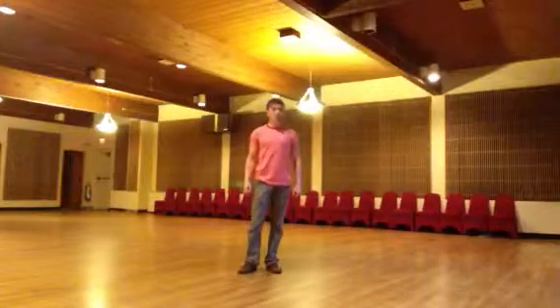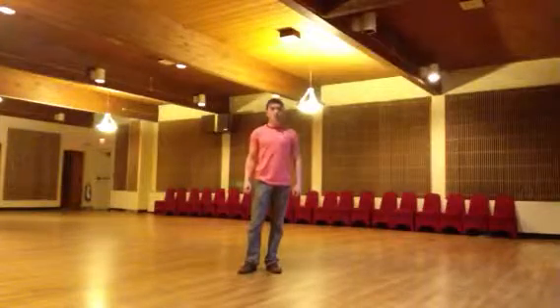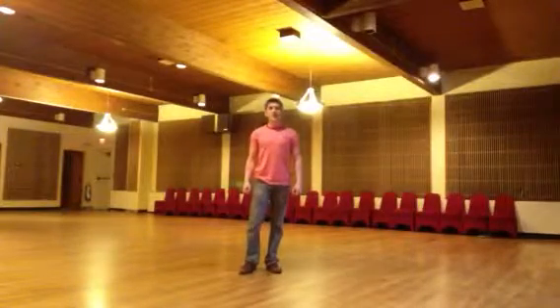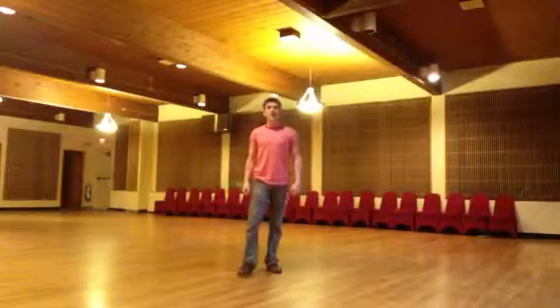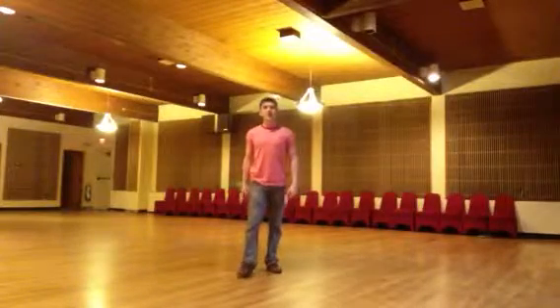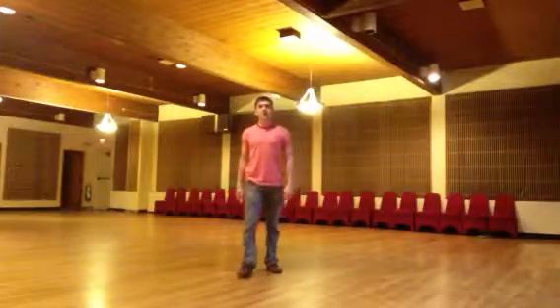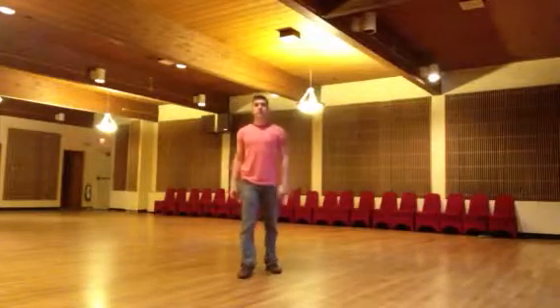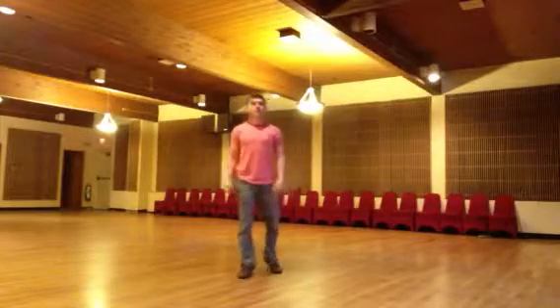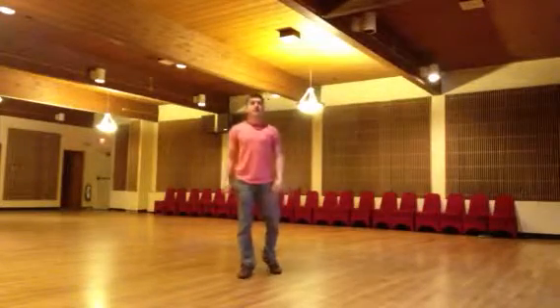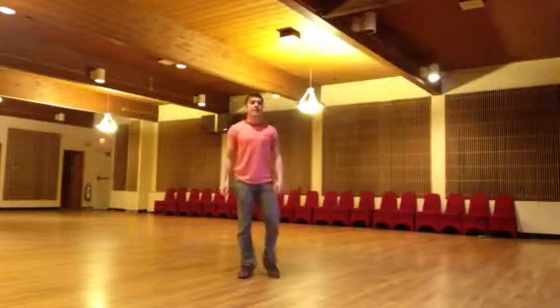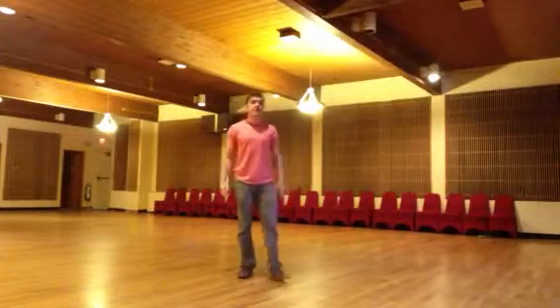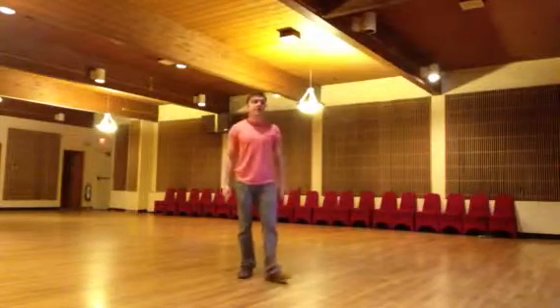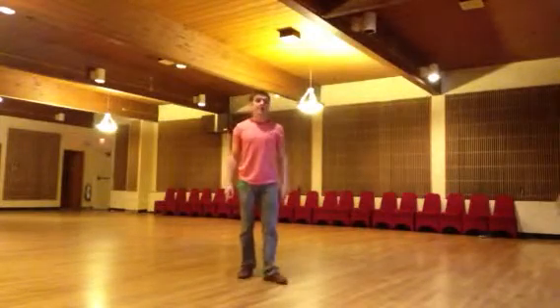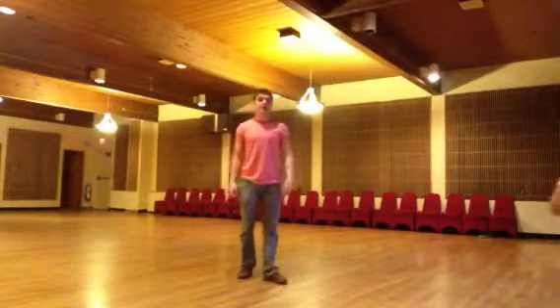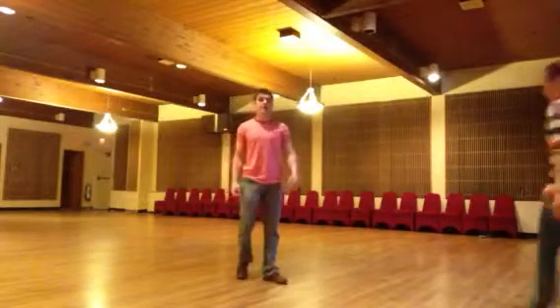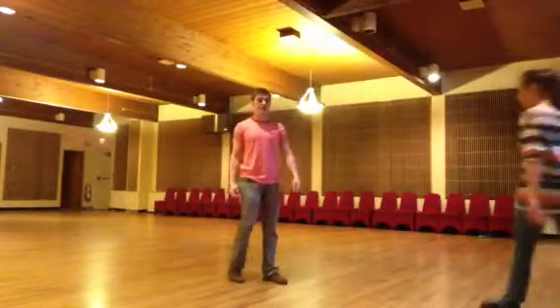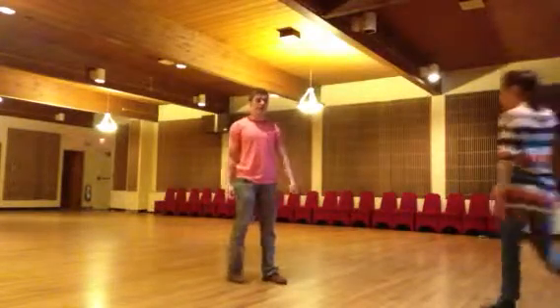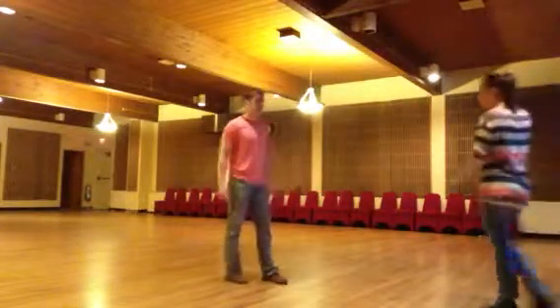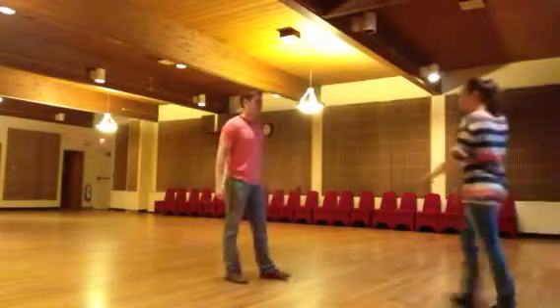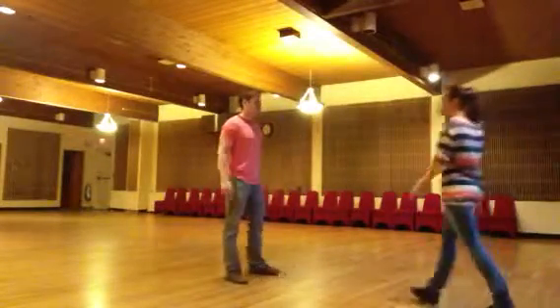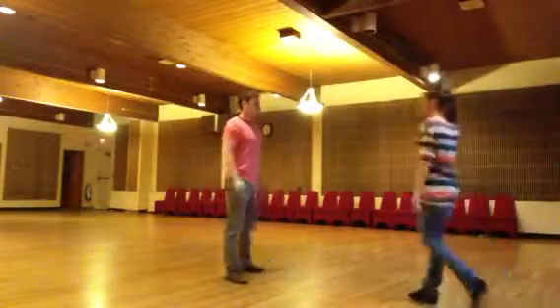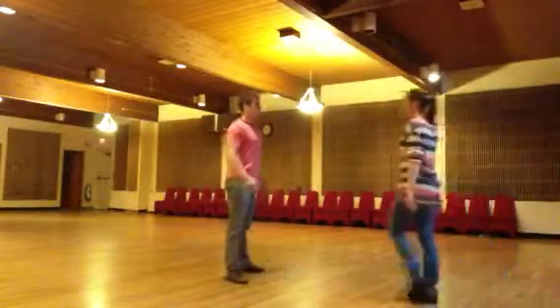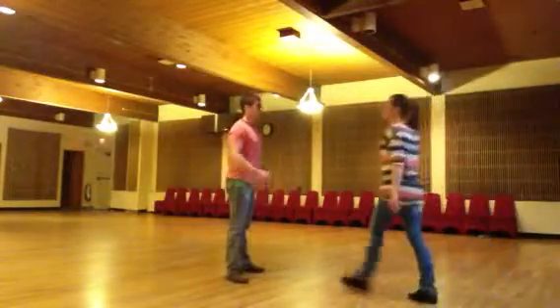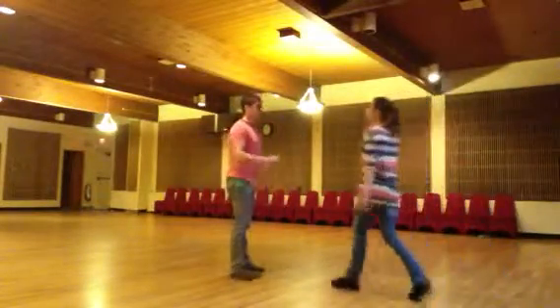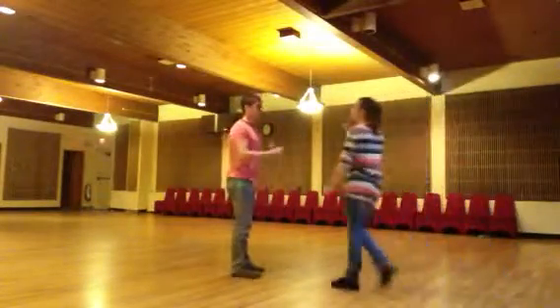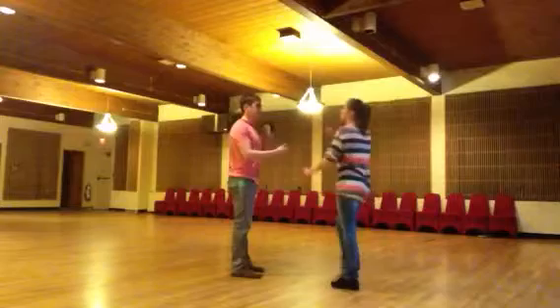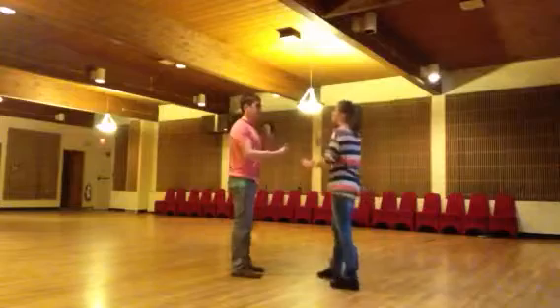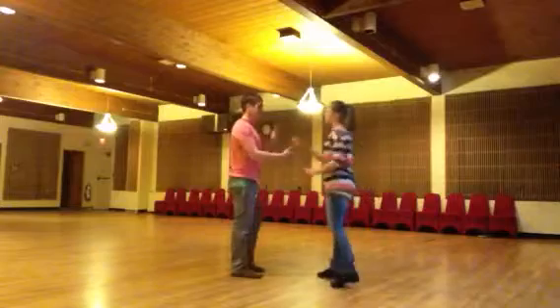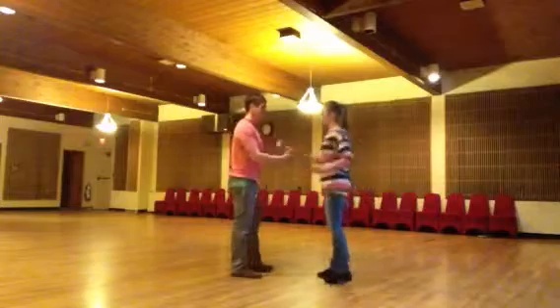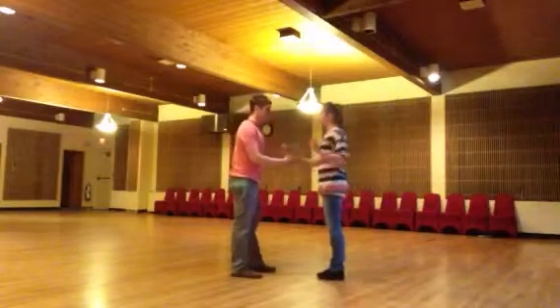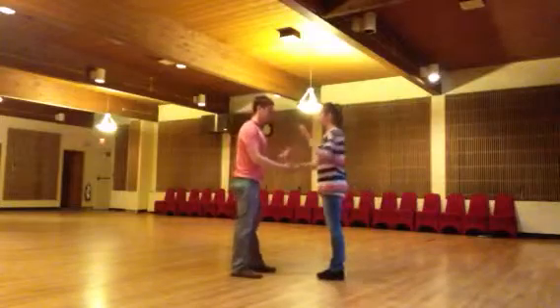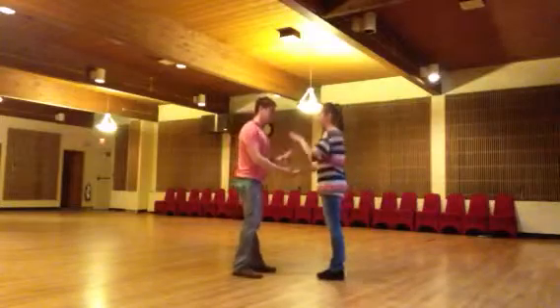The next step we're going to show you is the inside, inside, inside. So you're going to start again with your left hand on top.